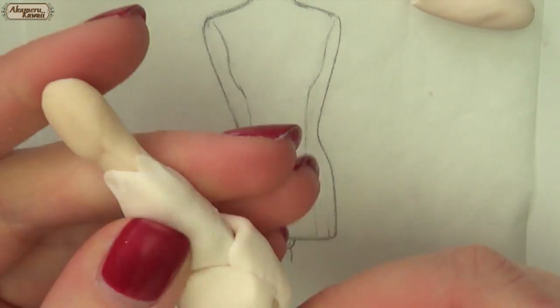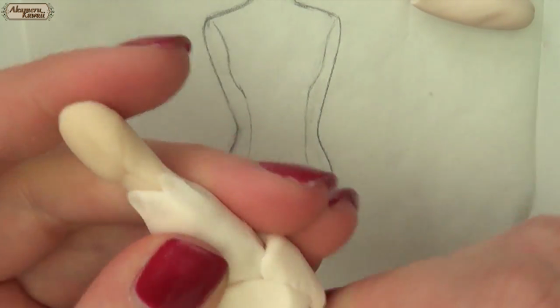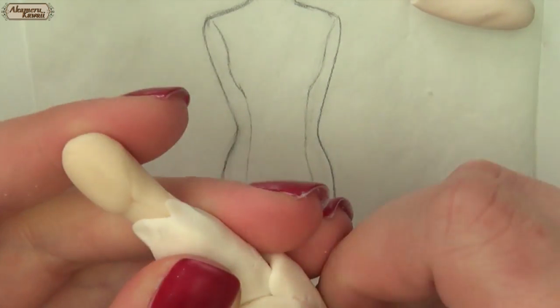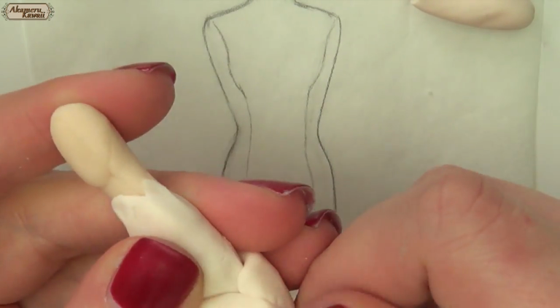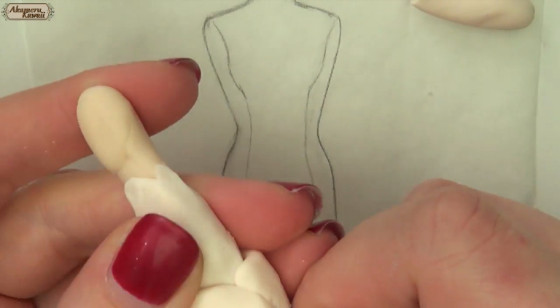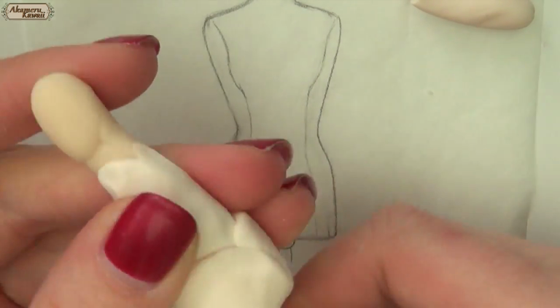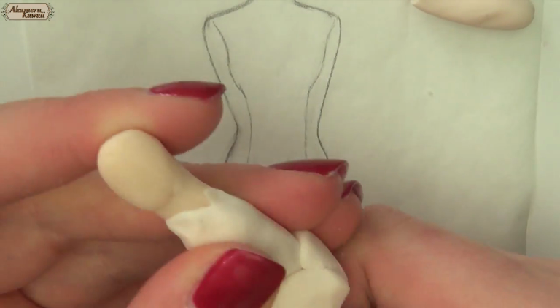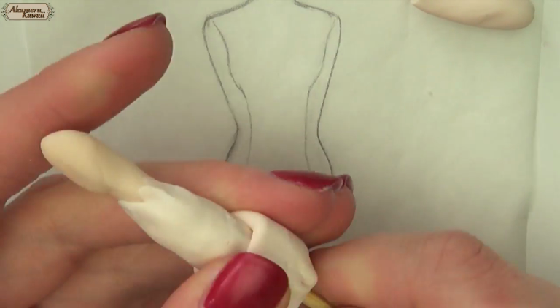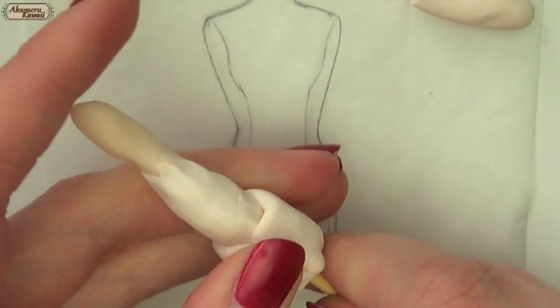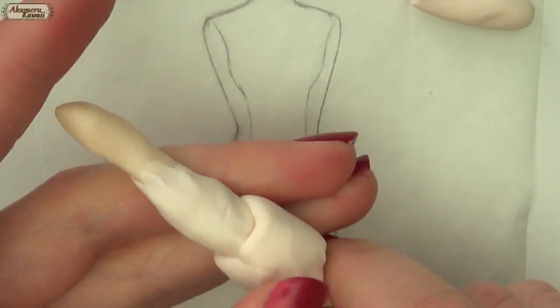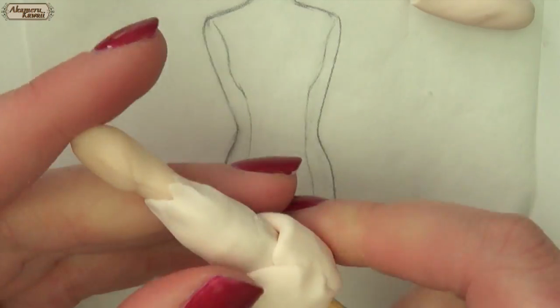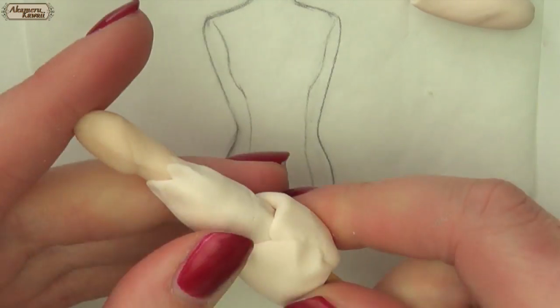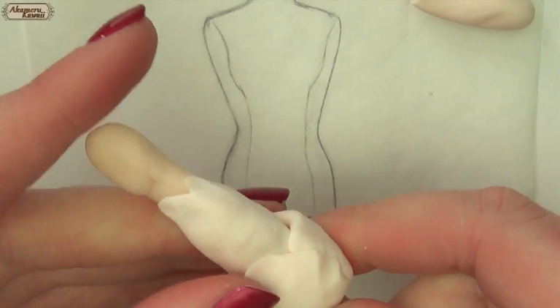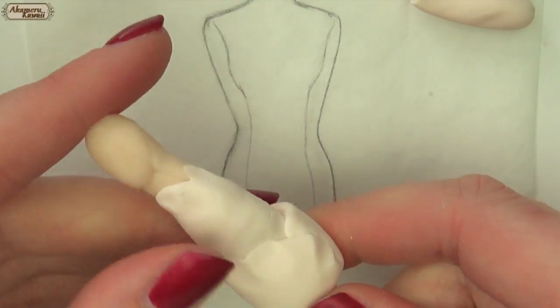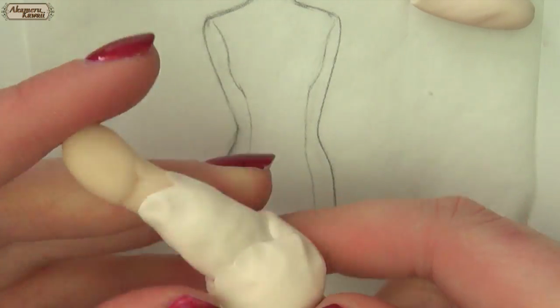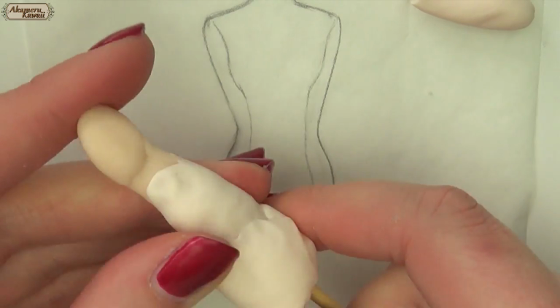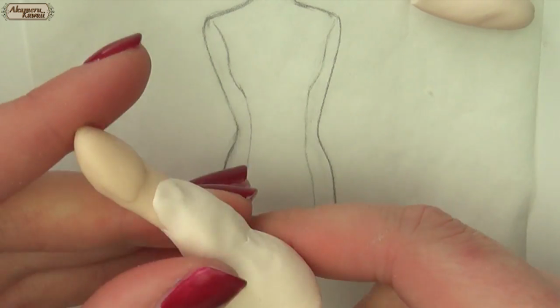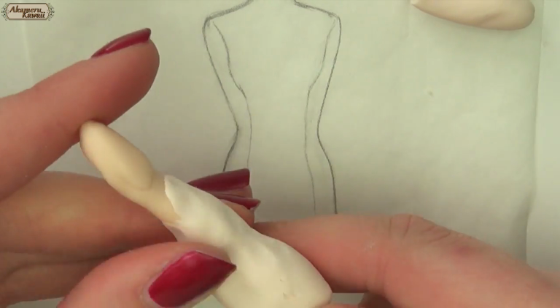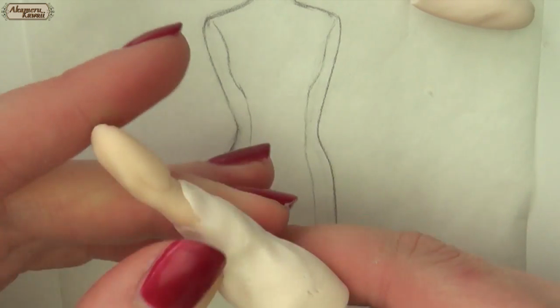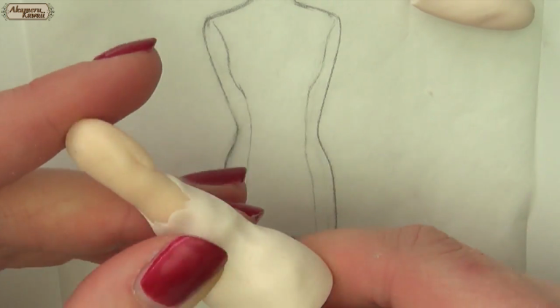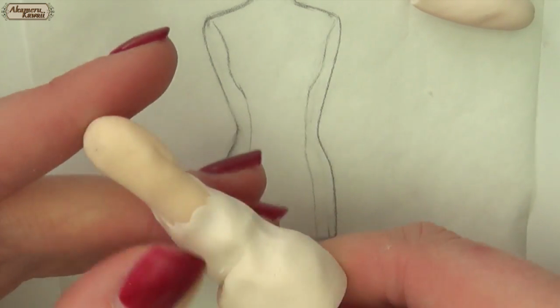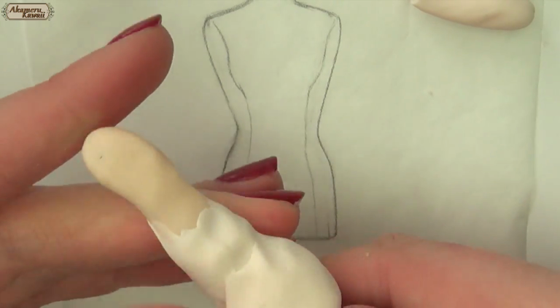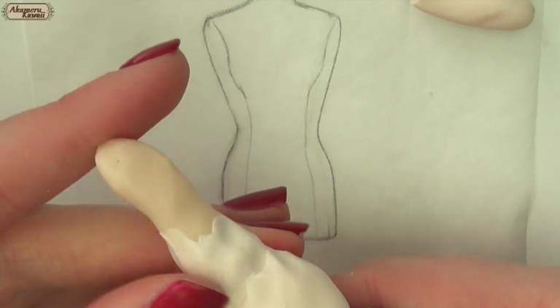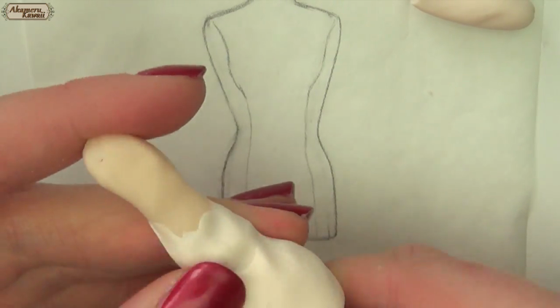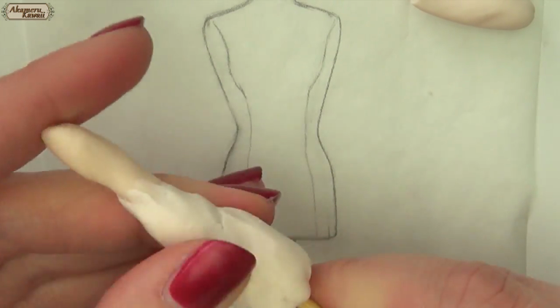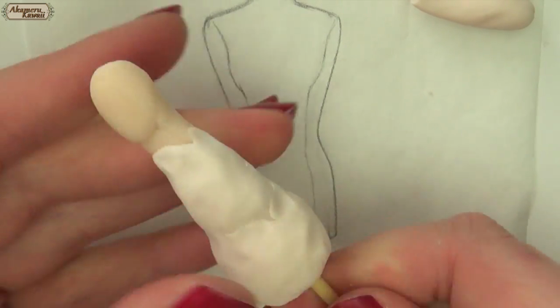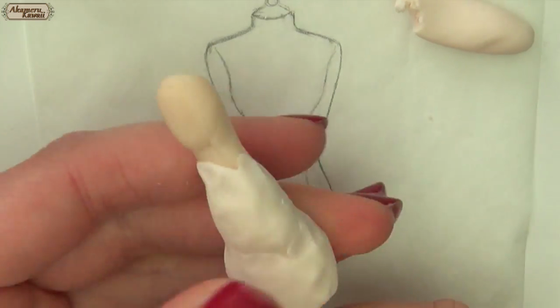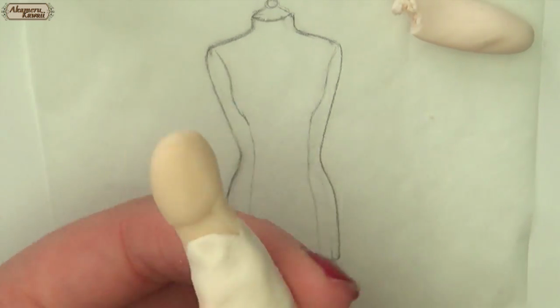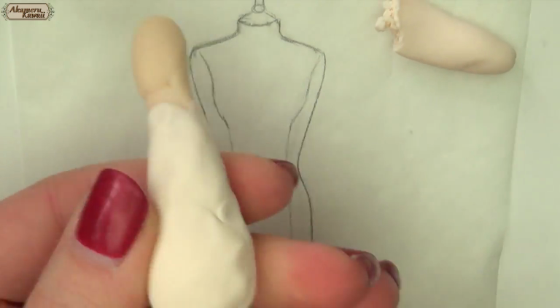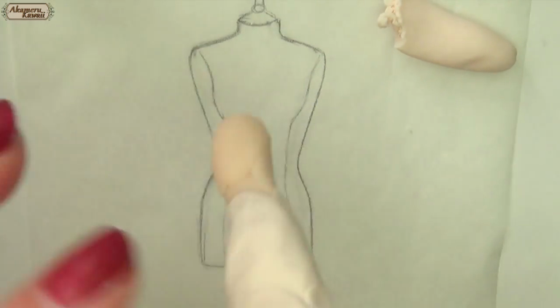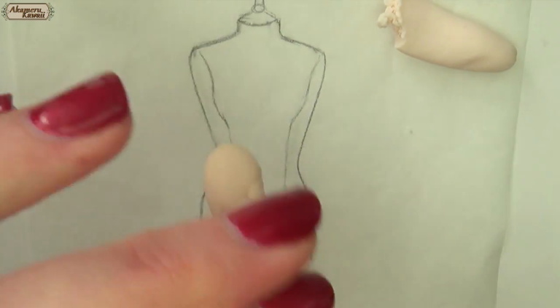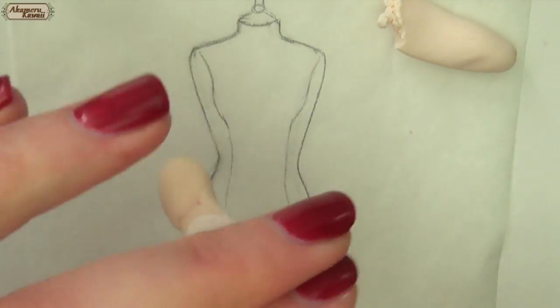If you notice my nail polish changing through the video, it's because this project was completed over a few different days.